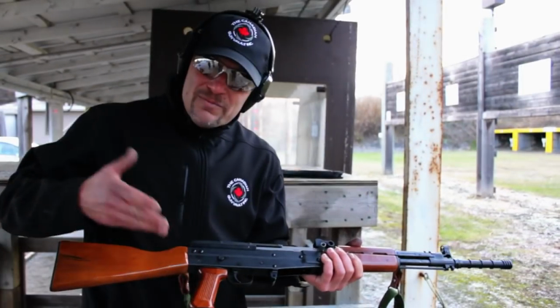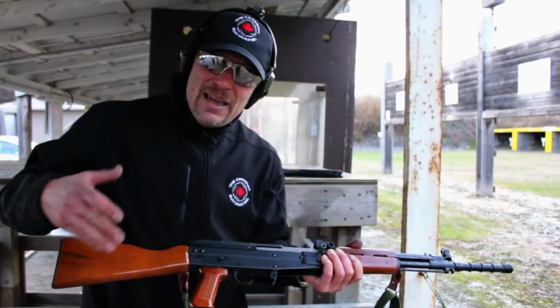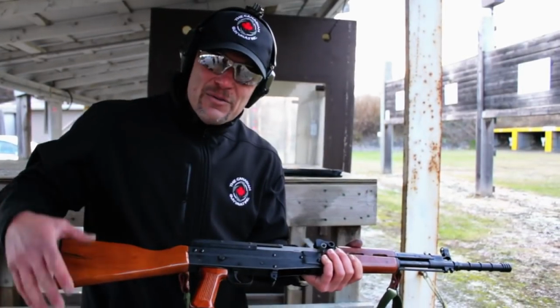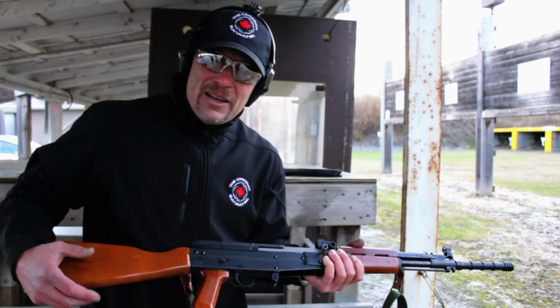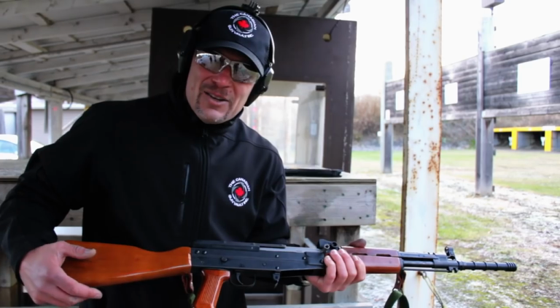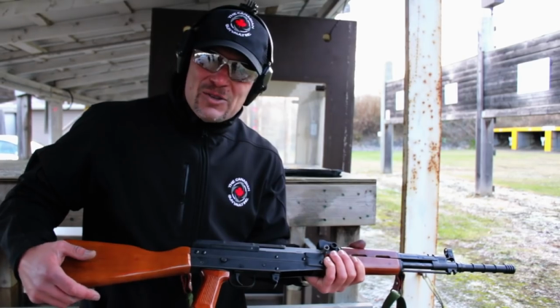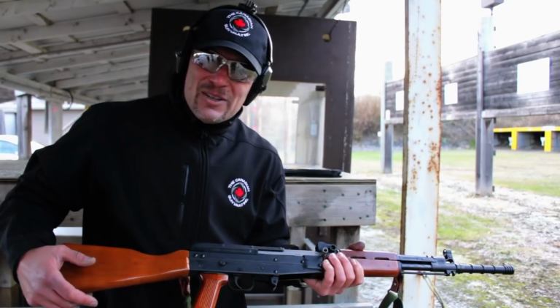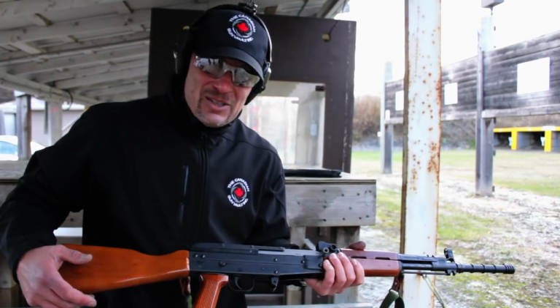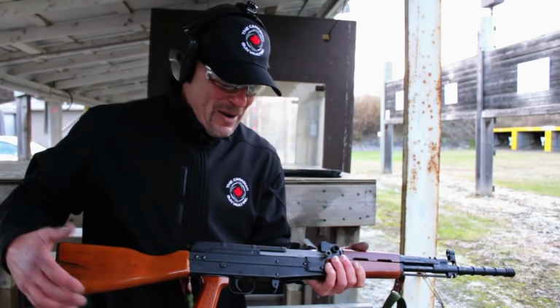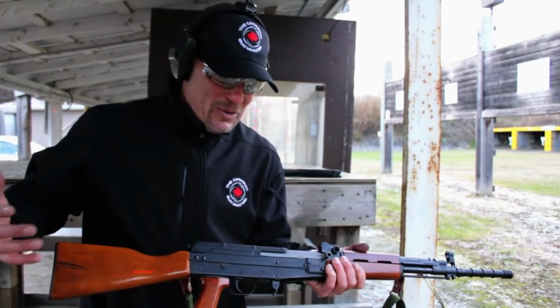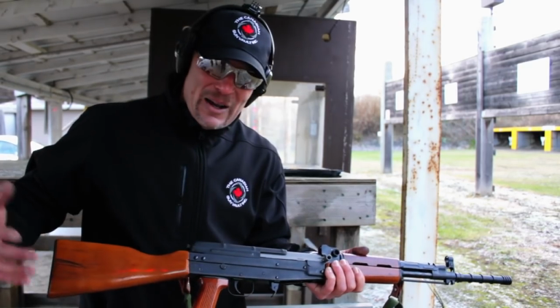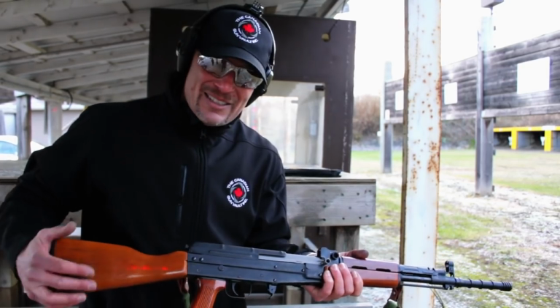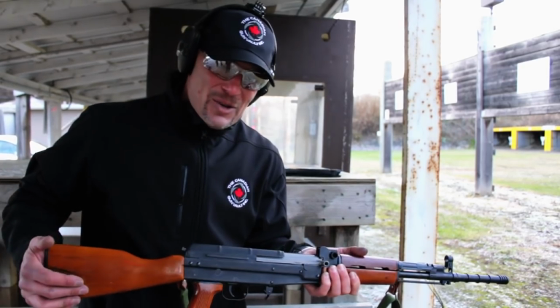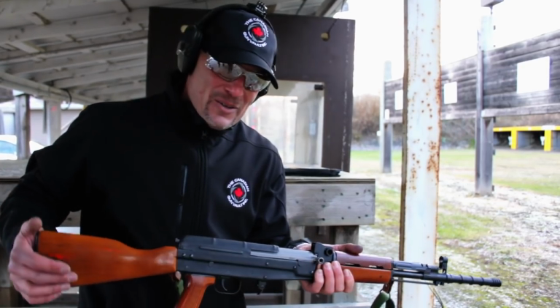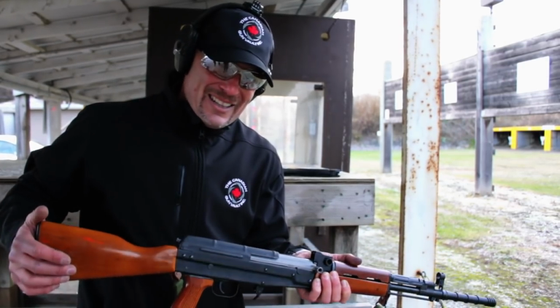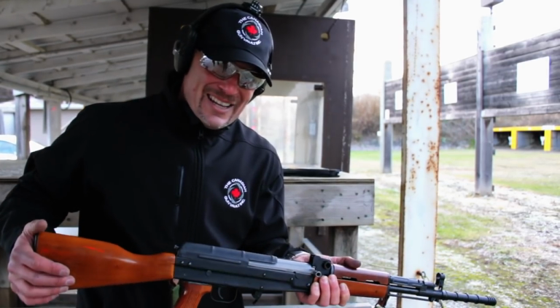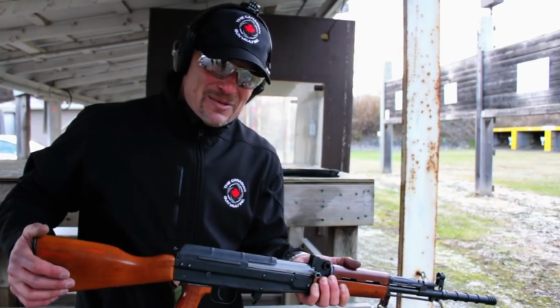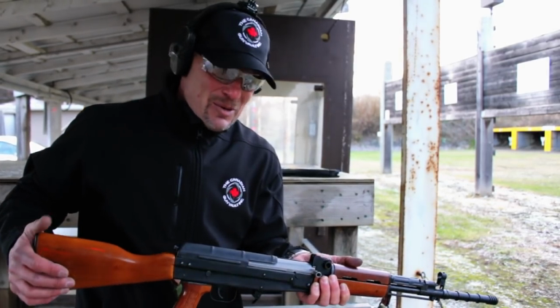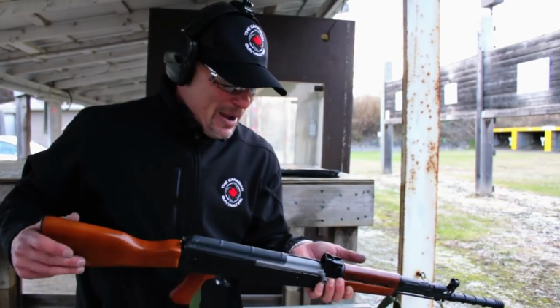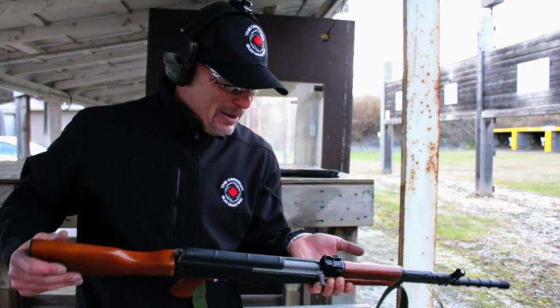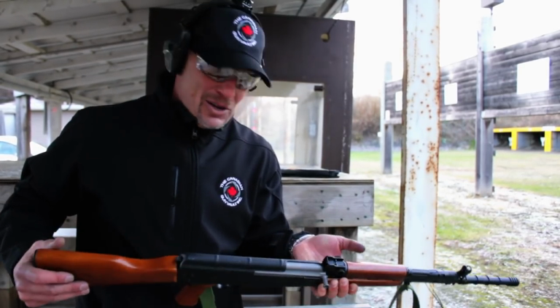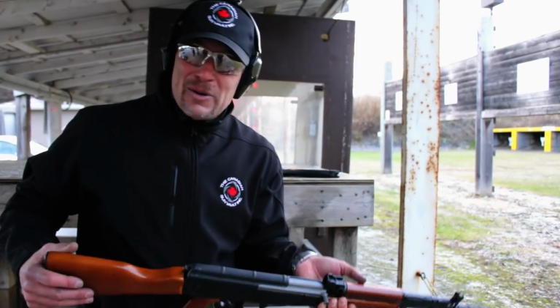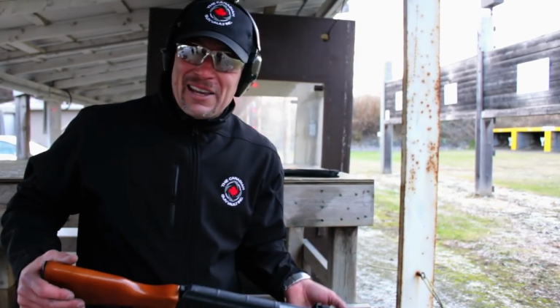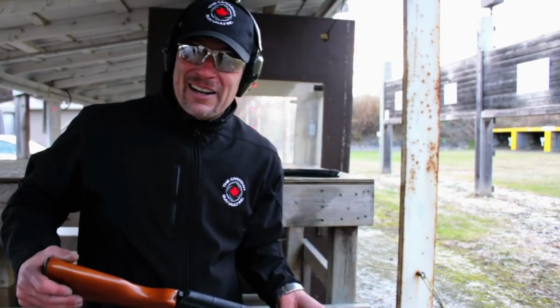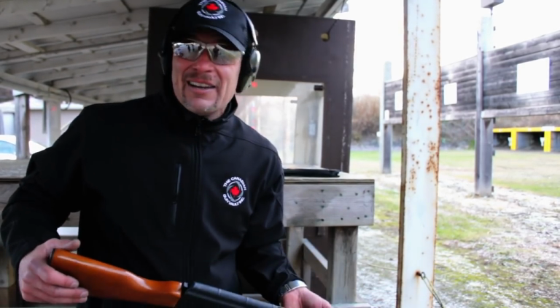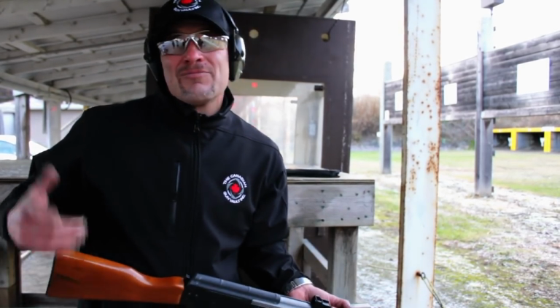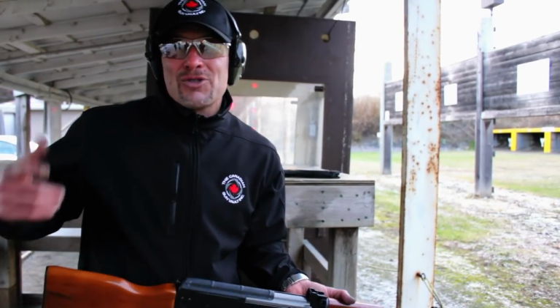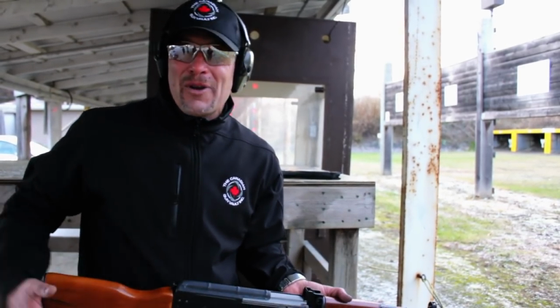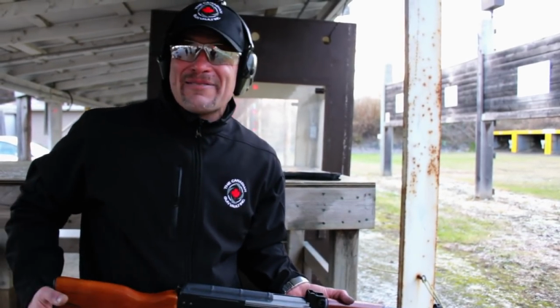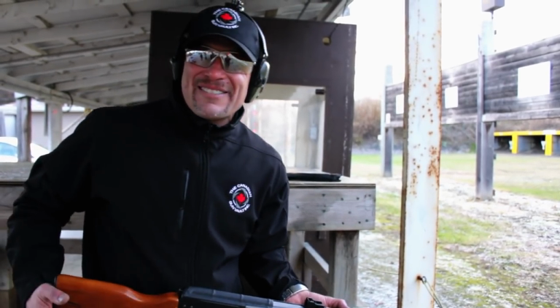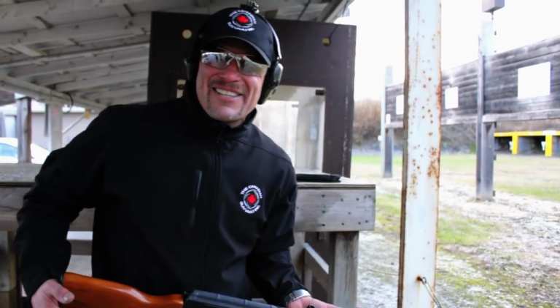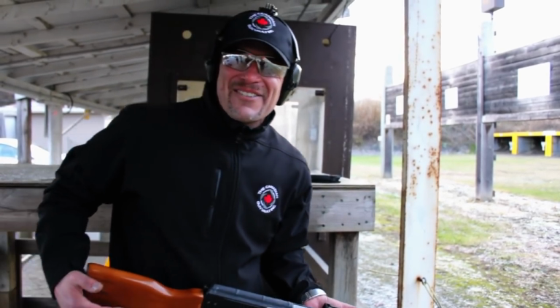Thank you for taking a closer look at this rifle and watching us. Don't forget to like and subscribe, and as always Canada — shoot straight, stay safe.